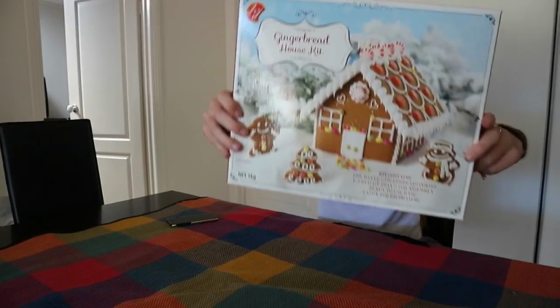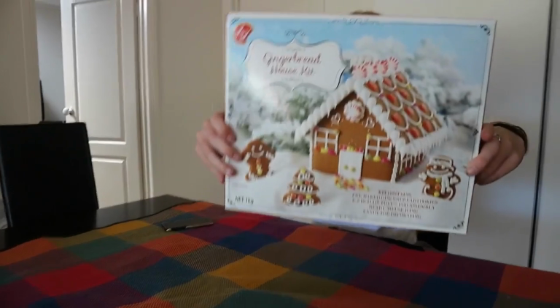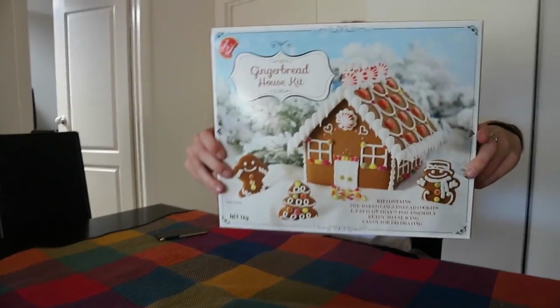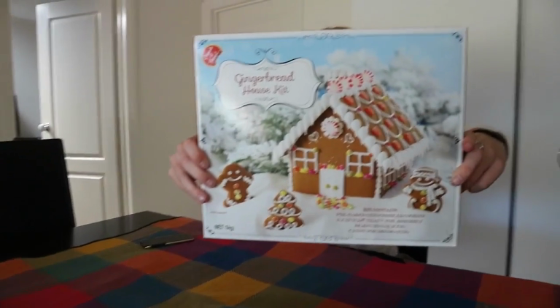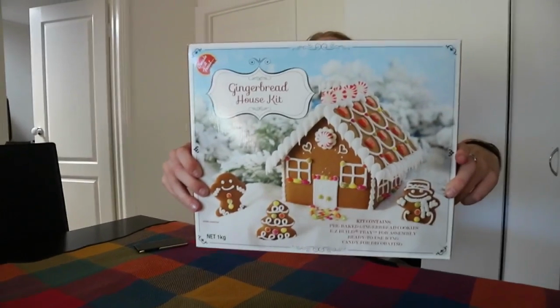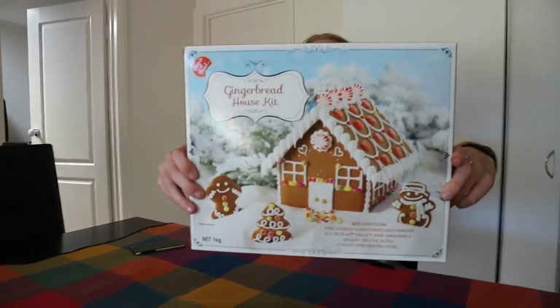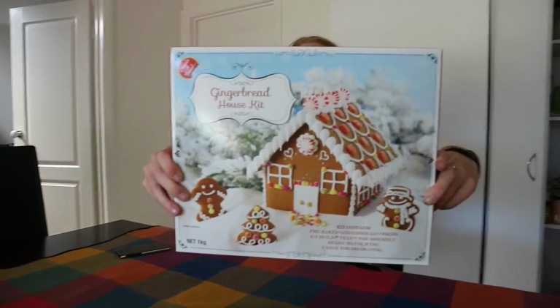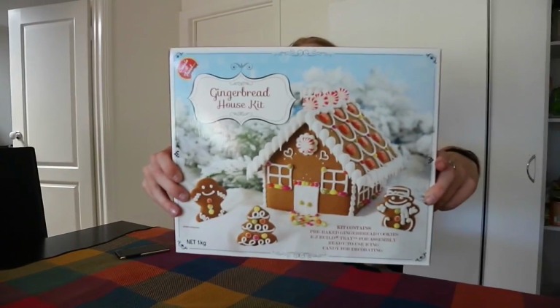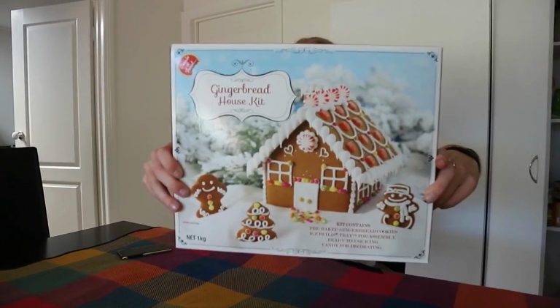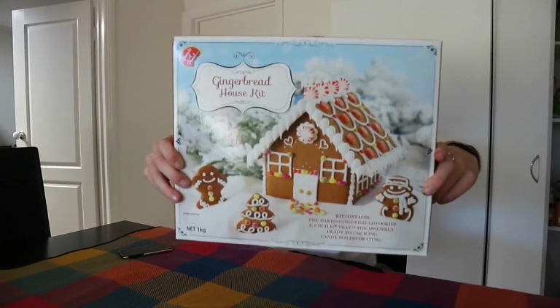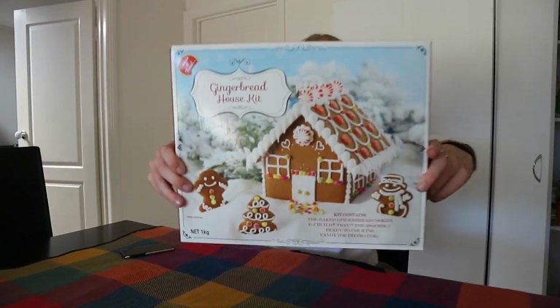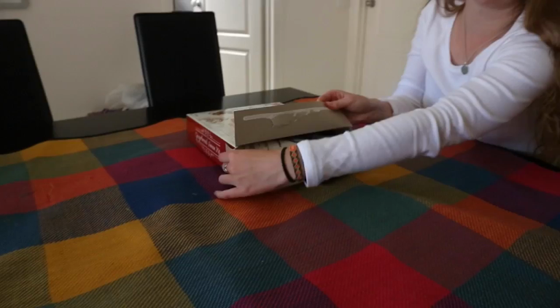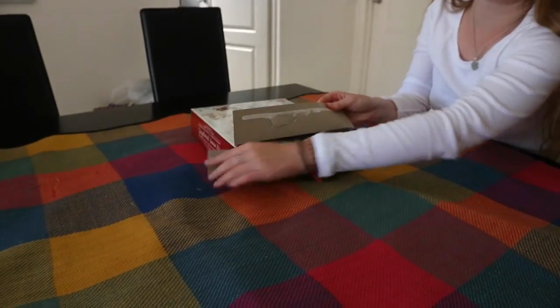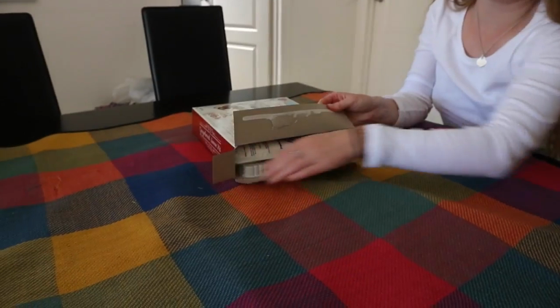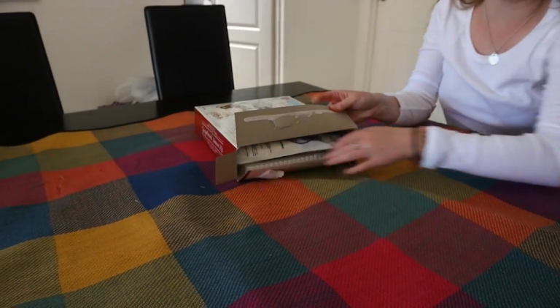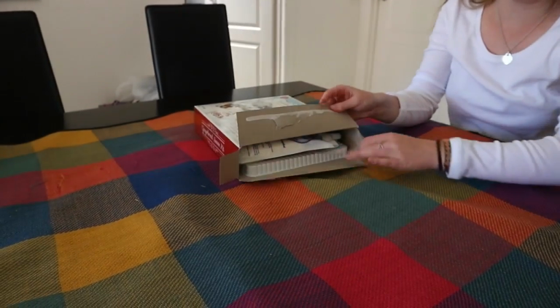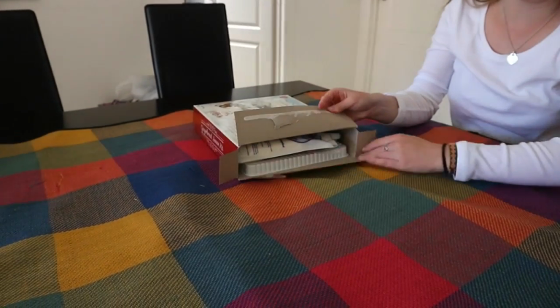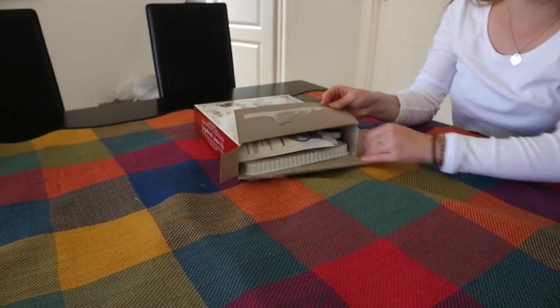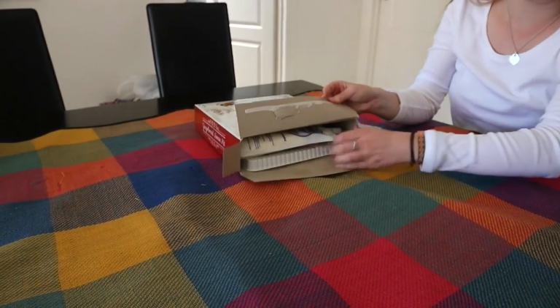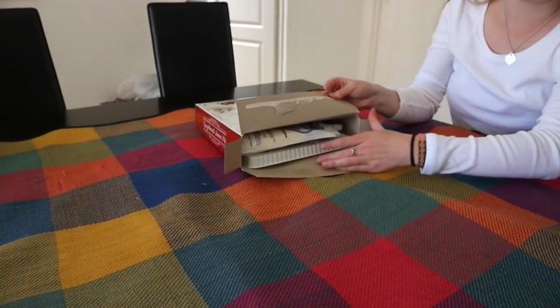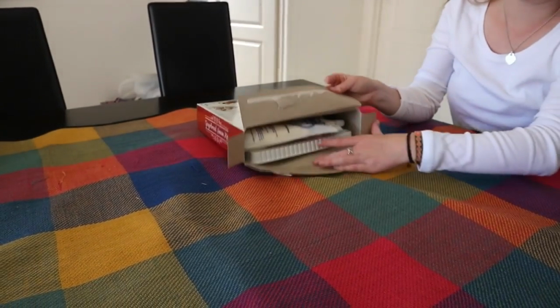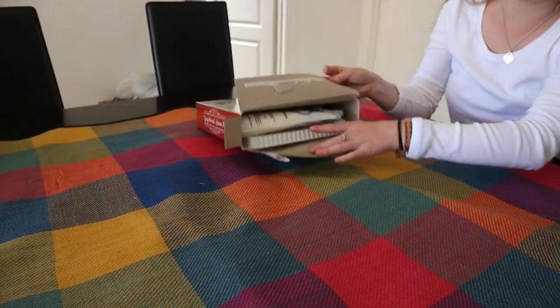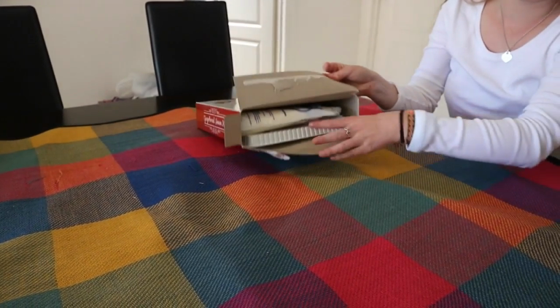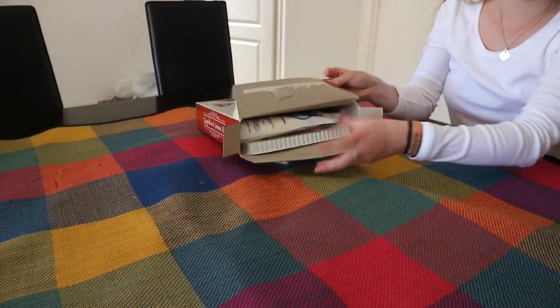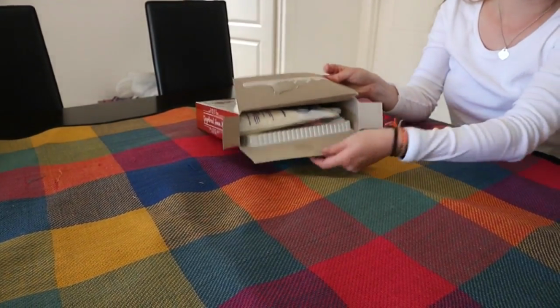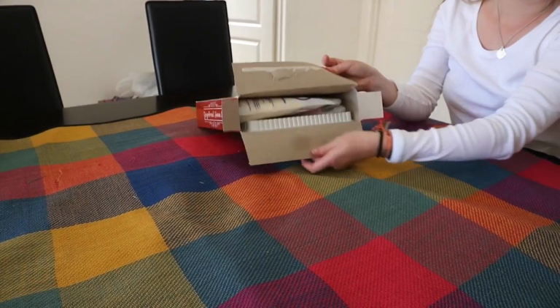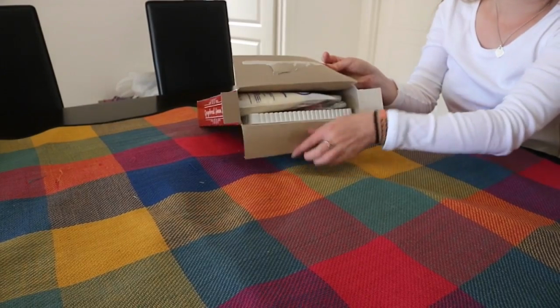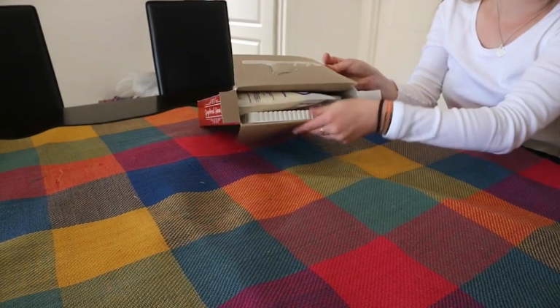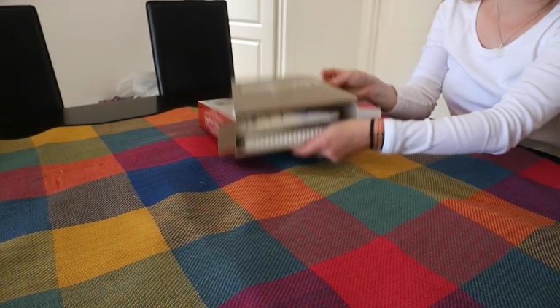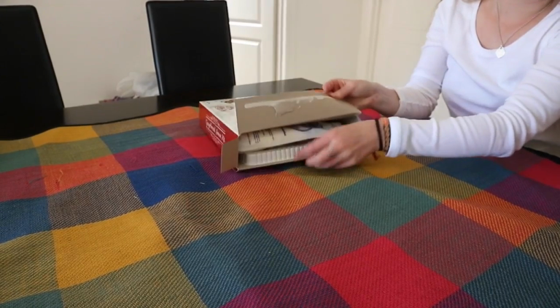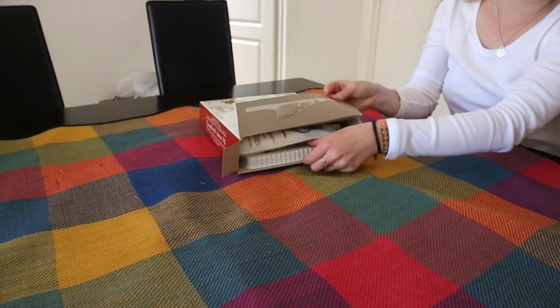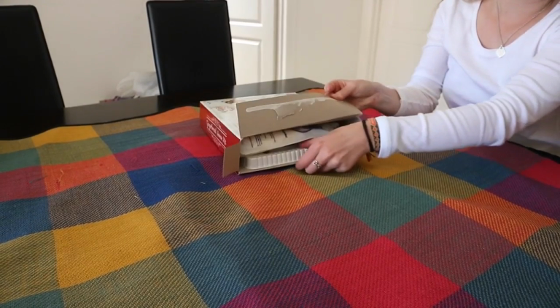Hey guys, welcome back to my channel. It is your girl Dachi and today I'm just showing you a quick DIY gingerbread house.